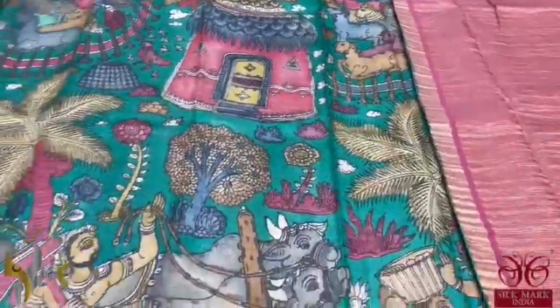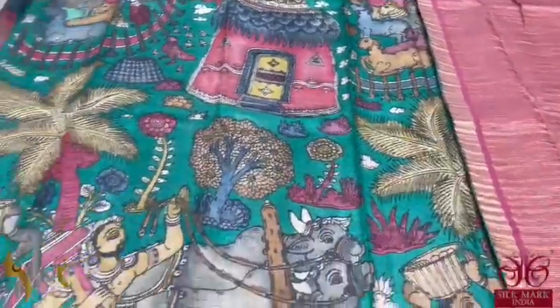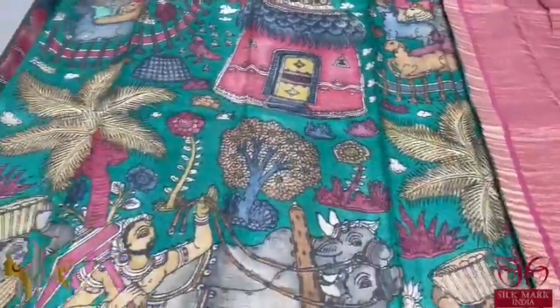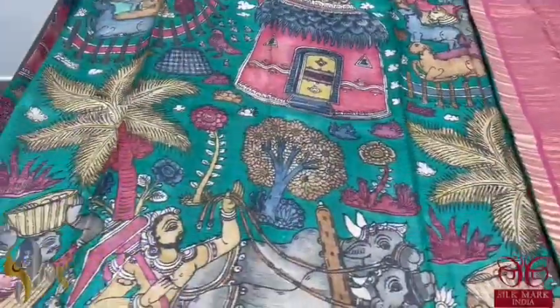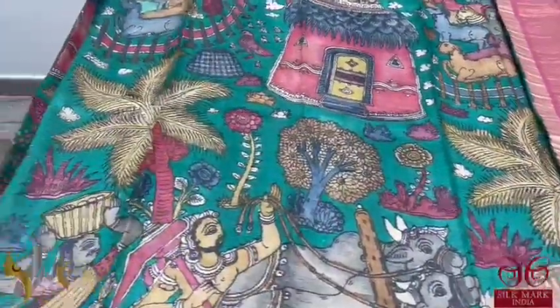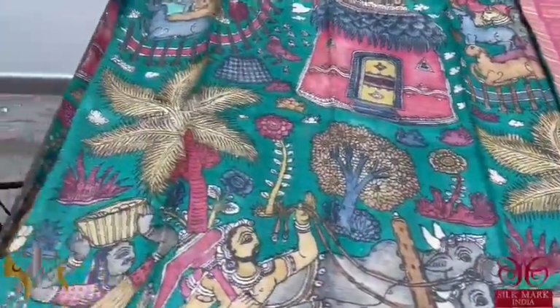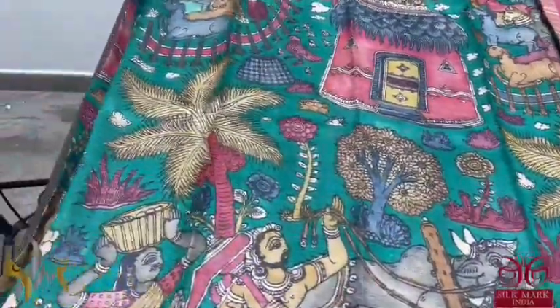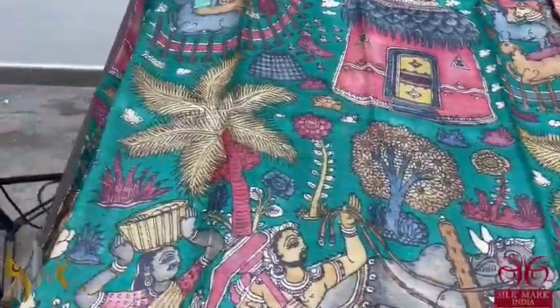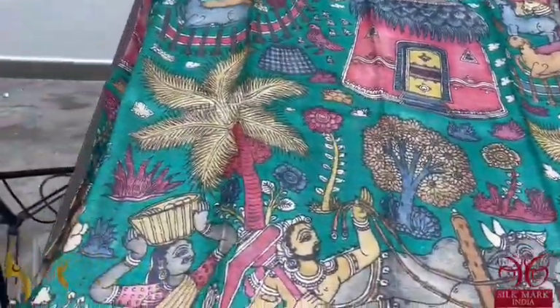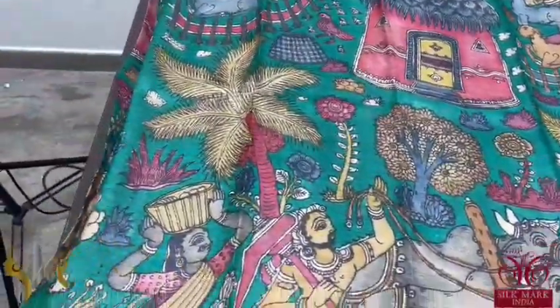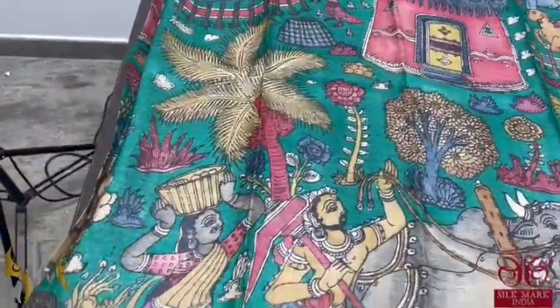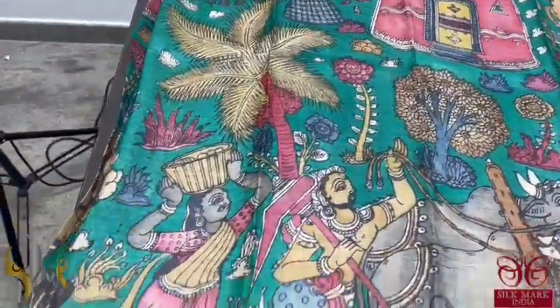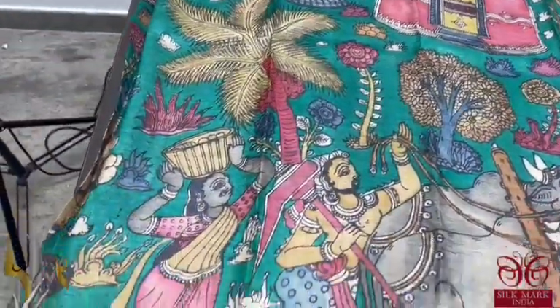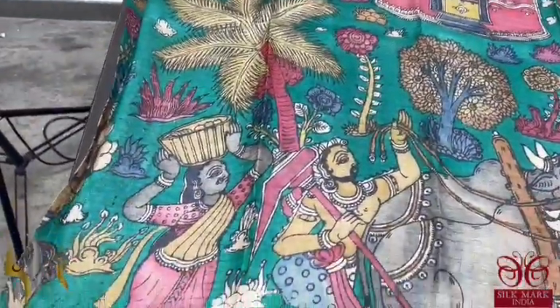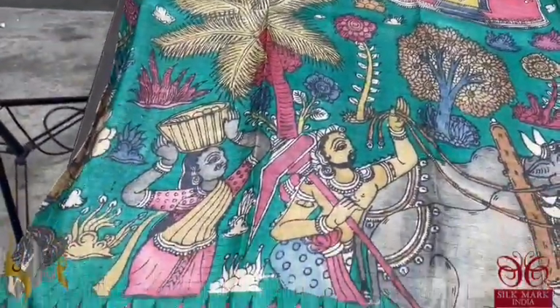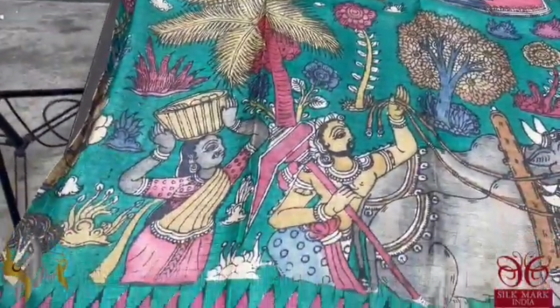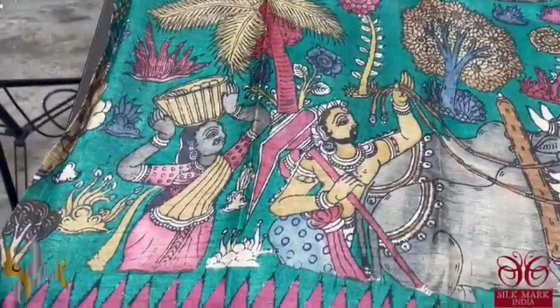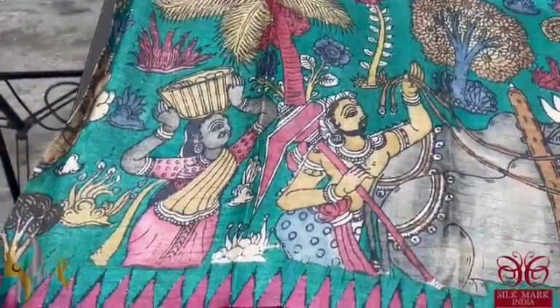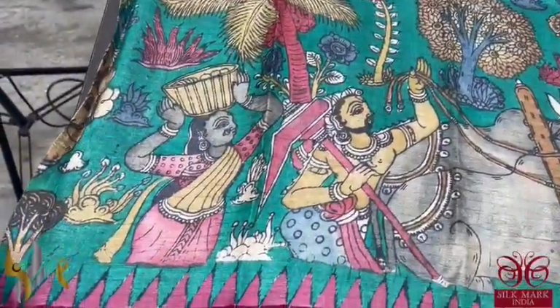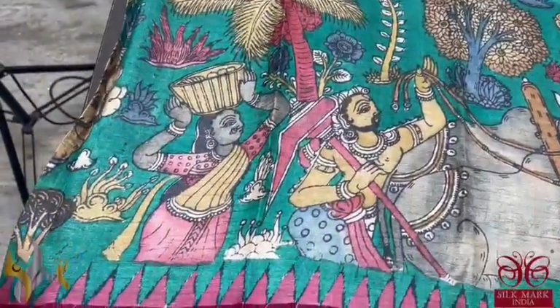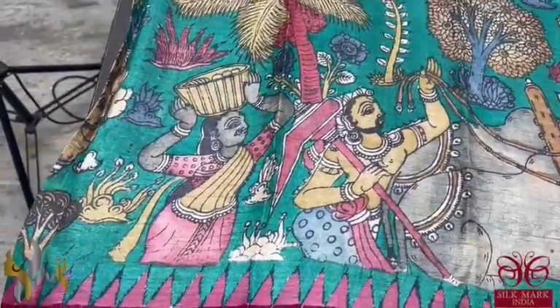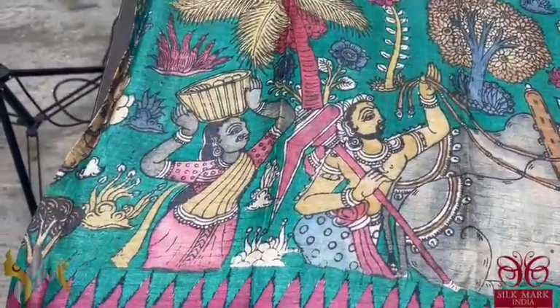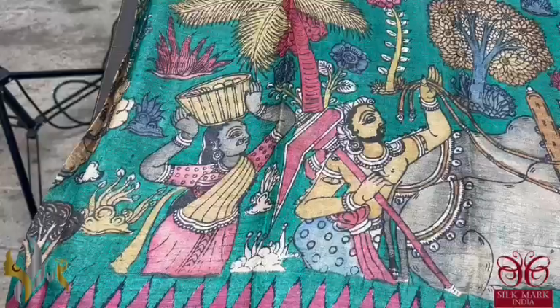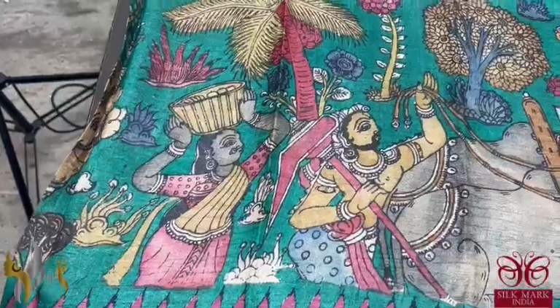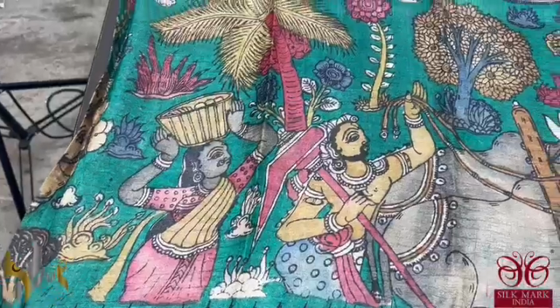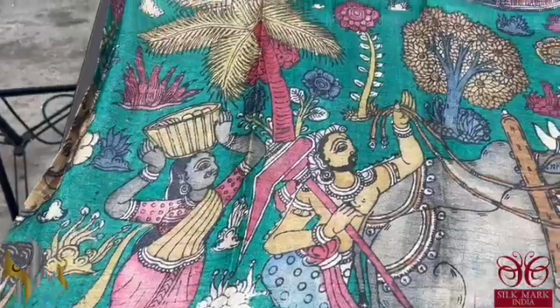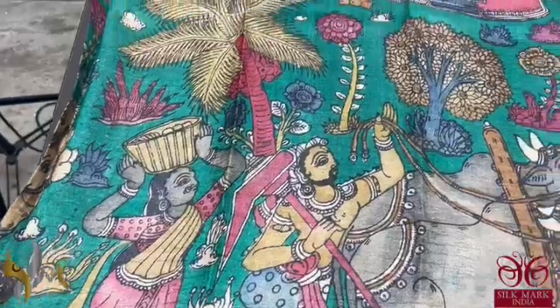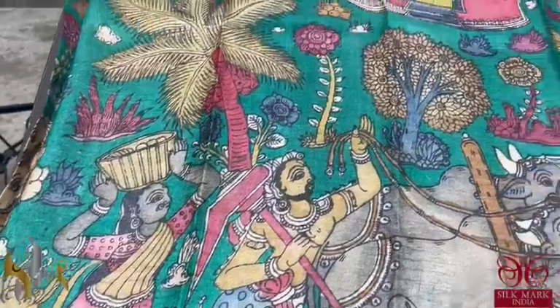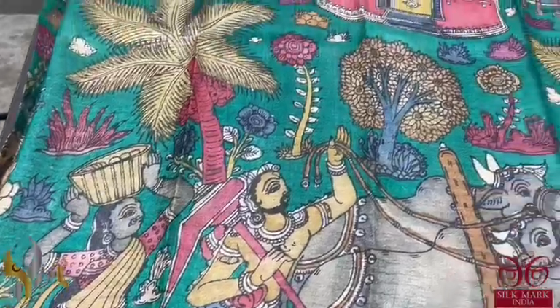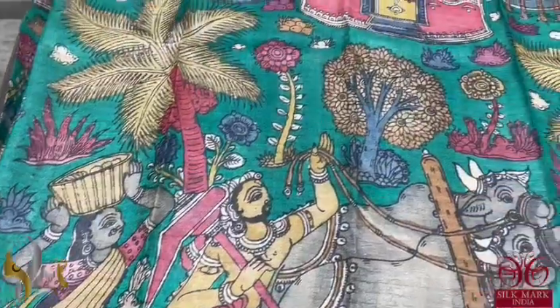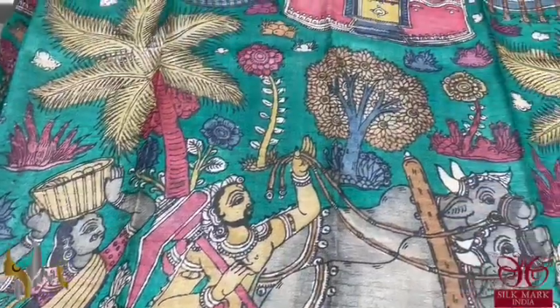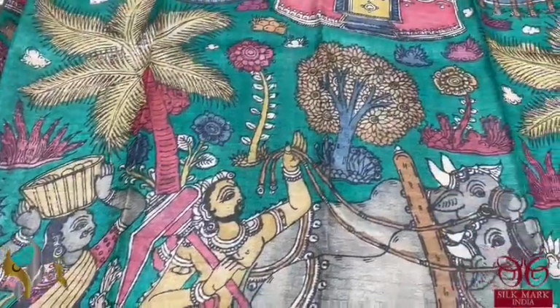The sari is in green color — deep green — a beautiful color with a village pattern.